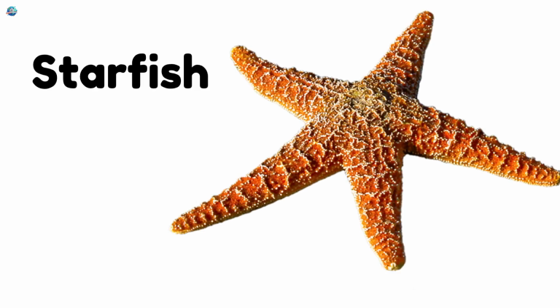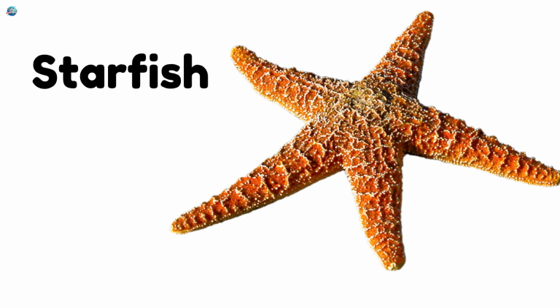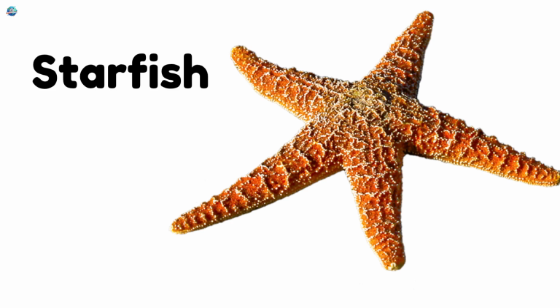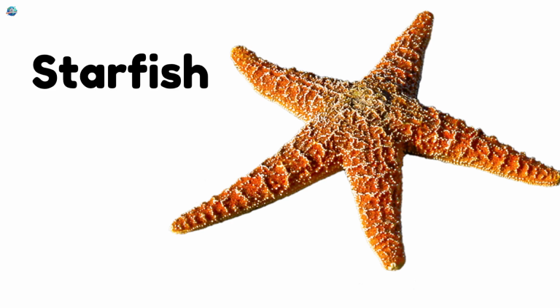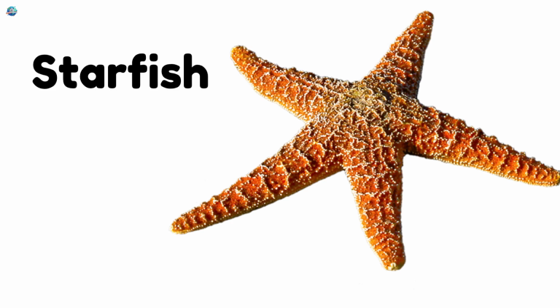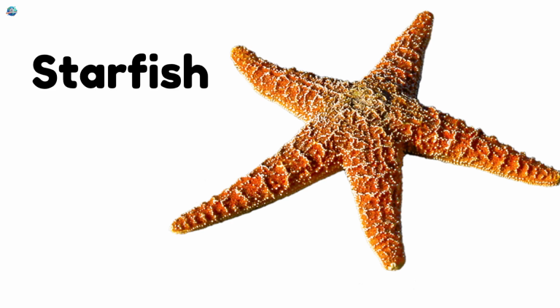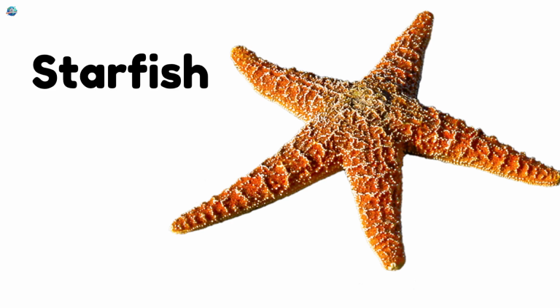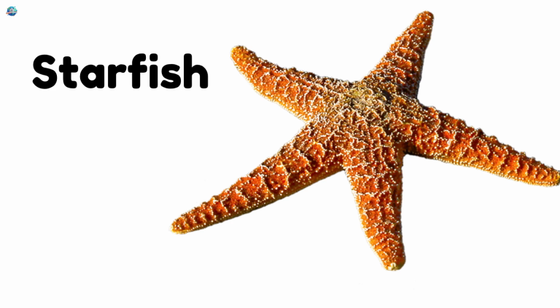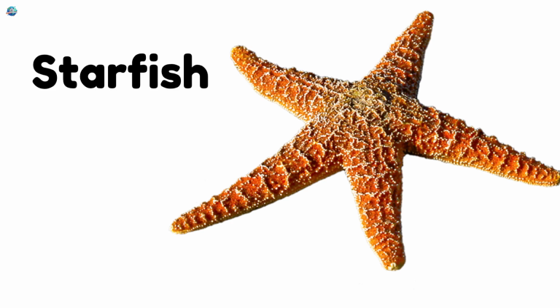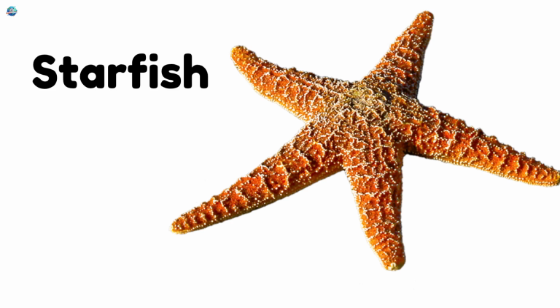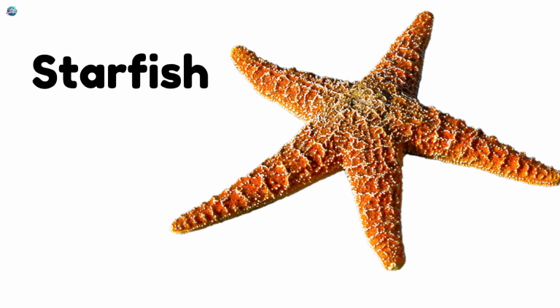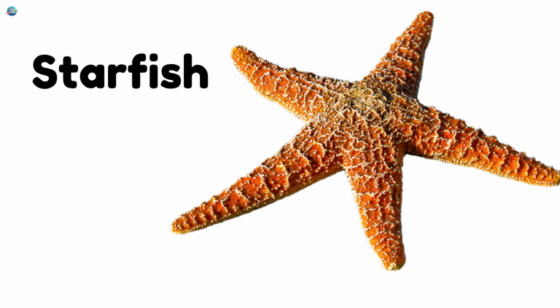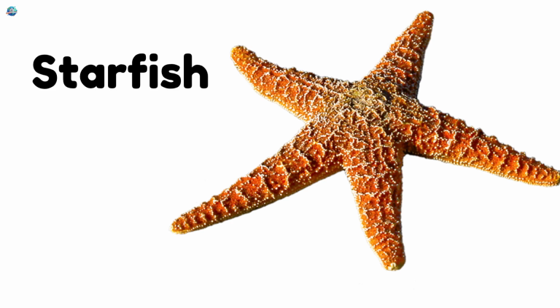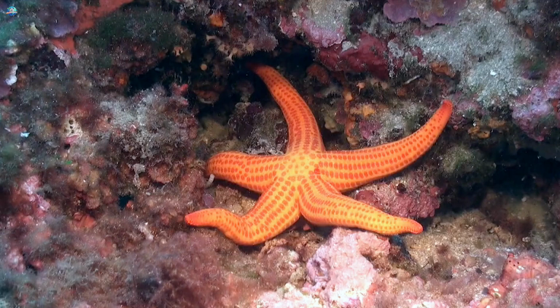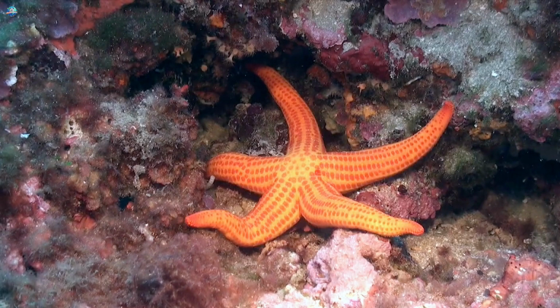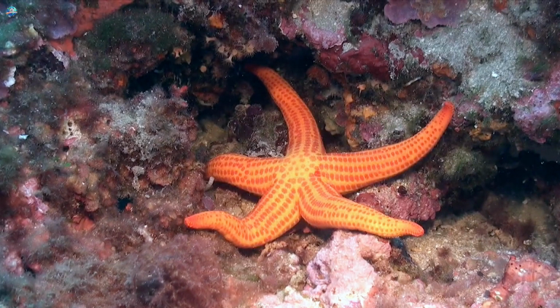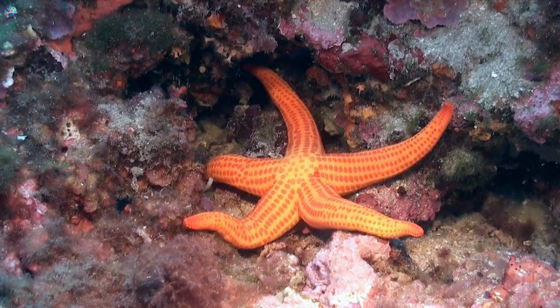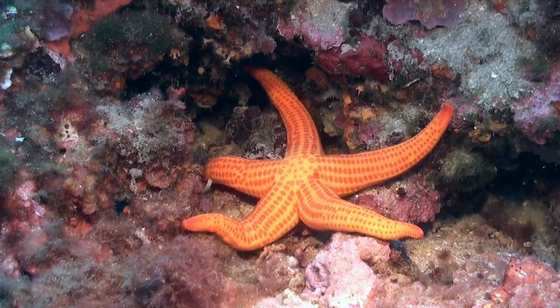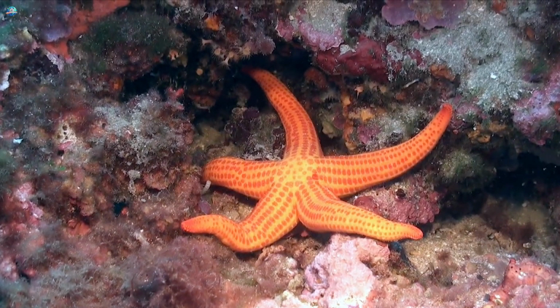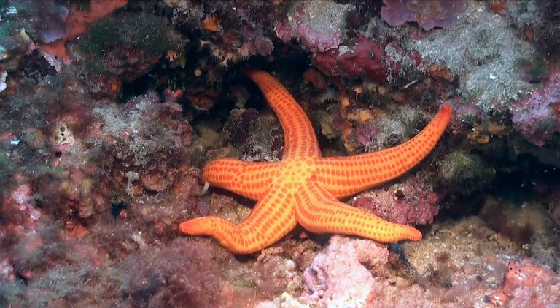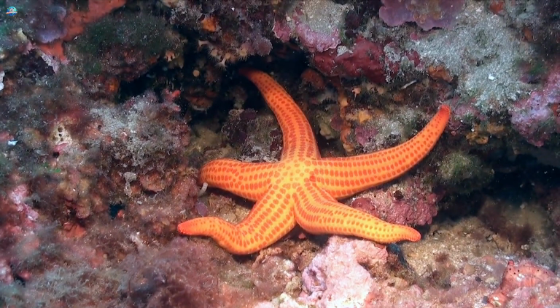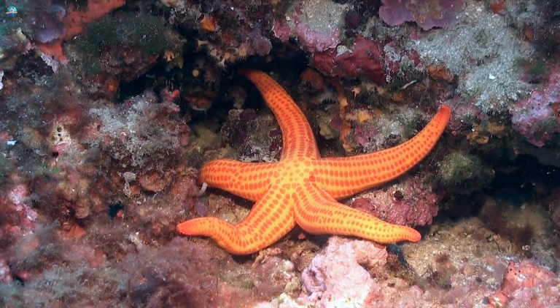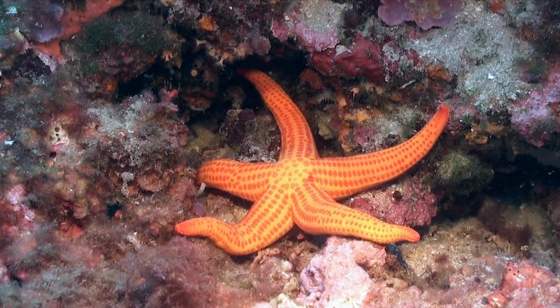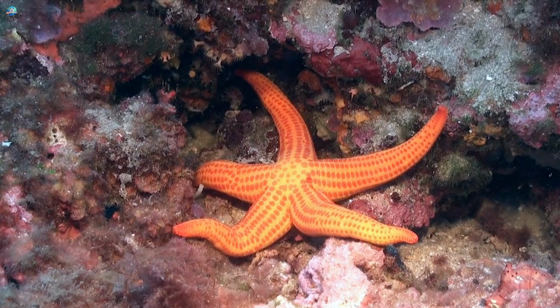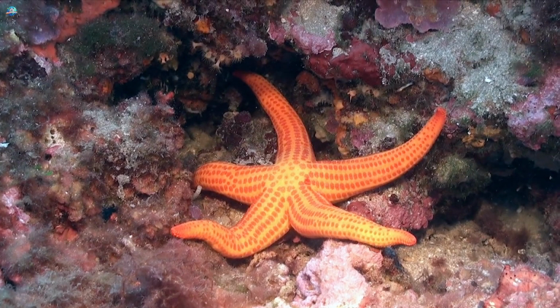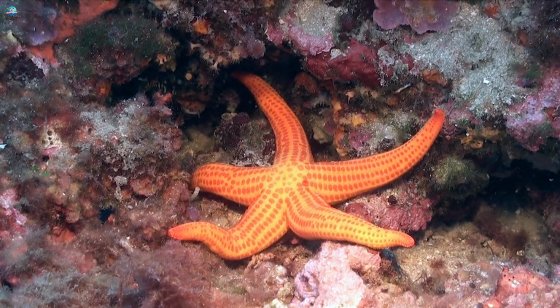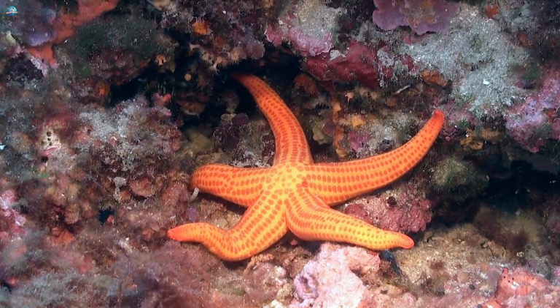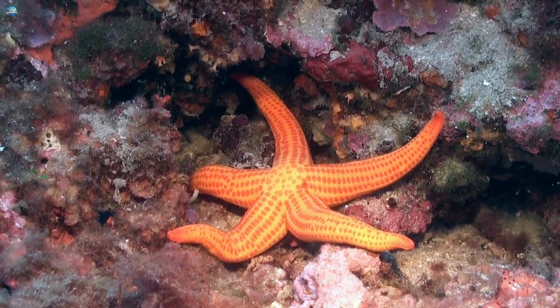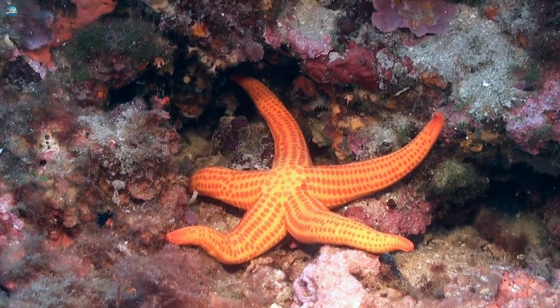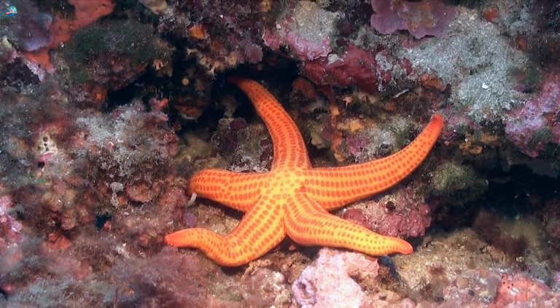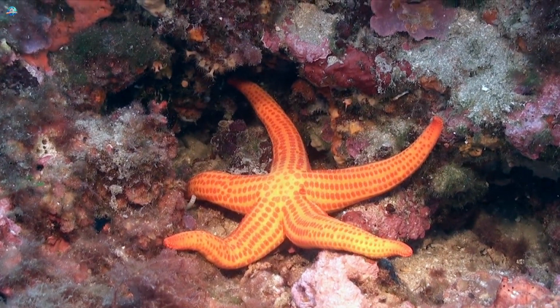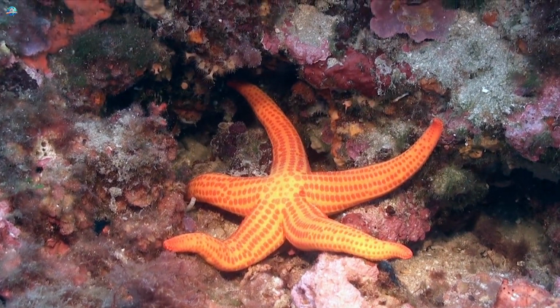Starfish. Starfish are sea creatures with five arms that can grow back if lost.